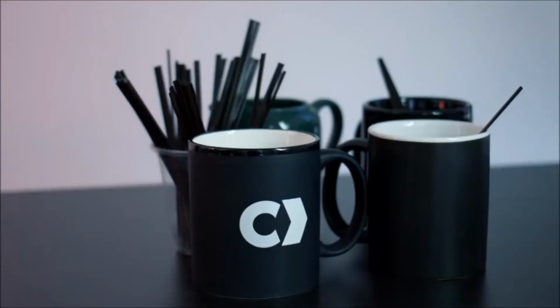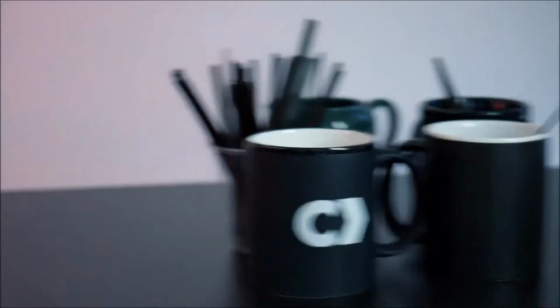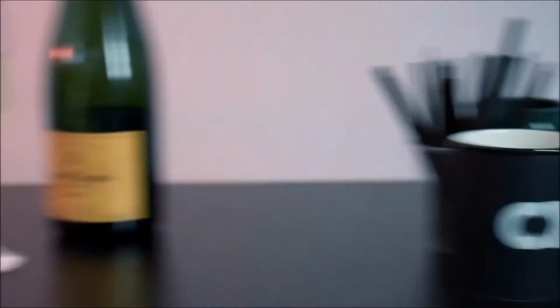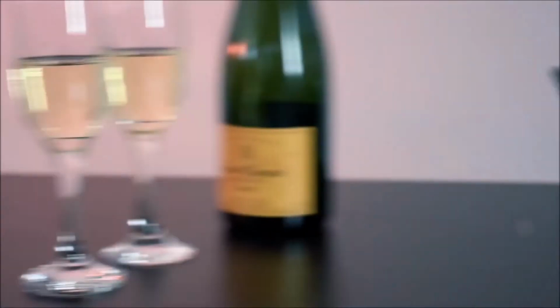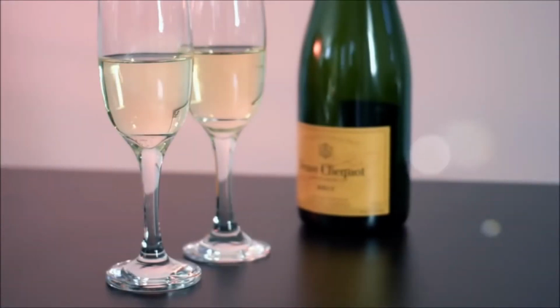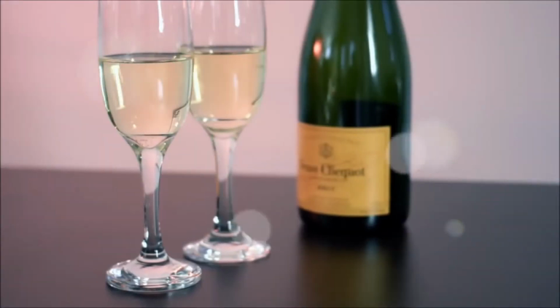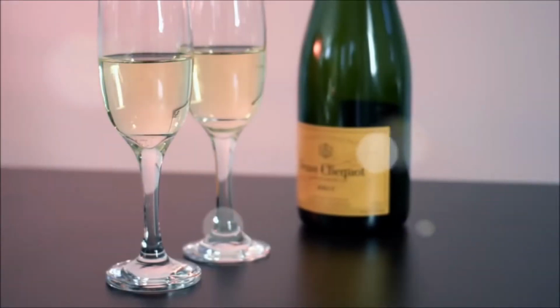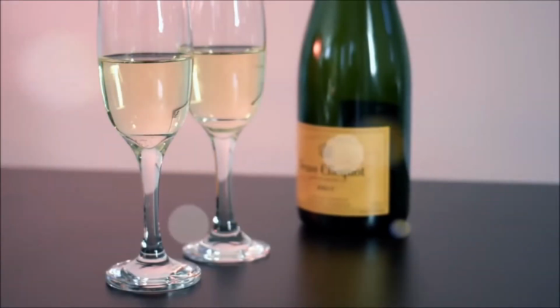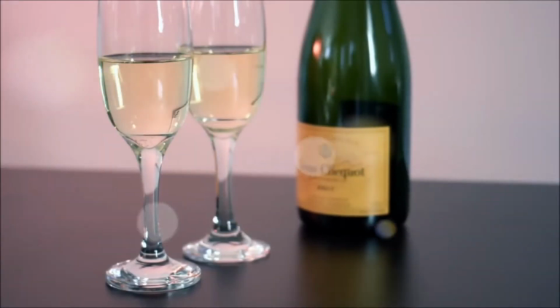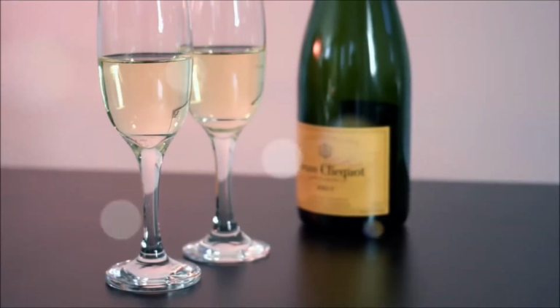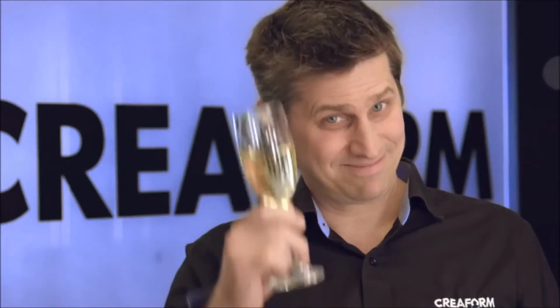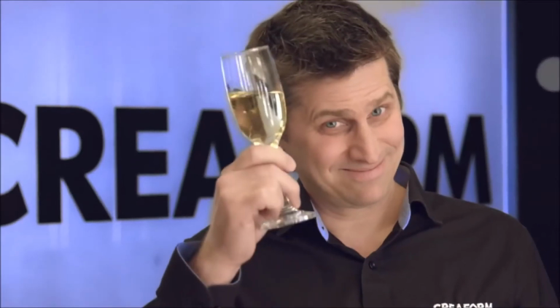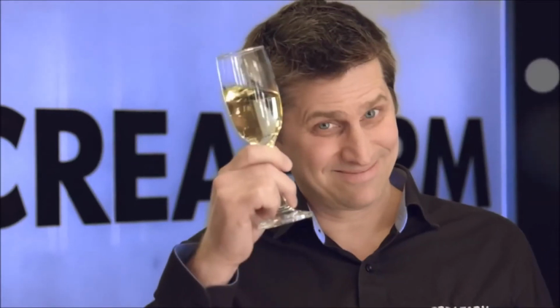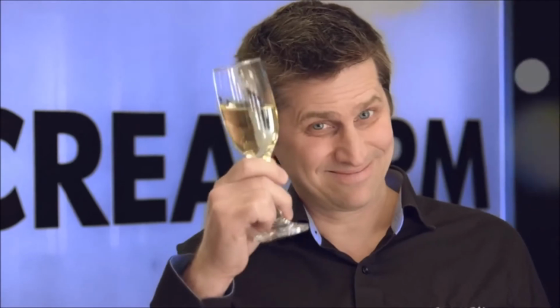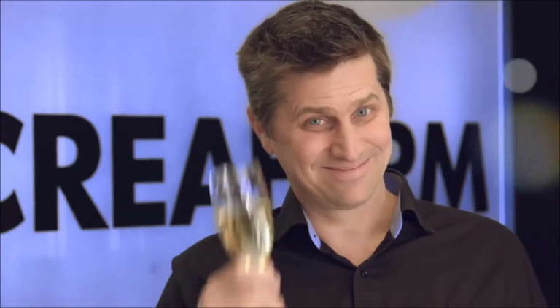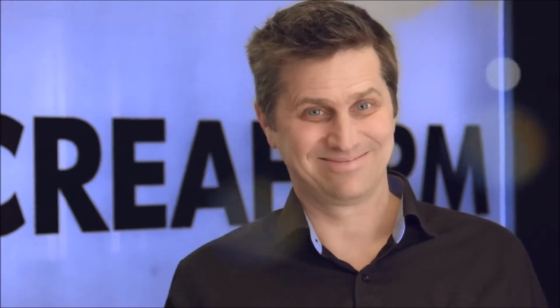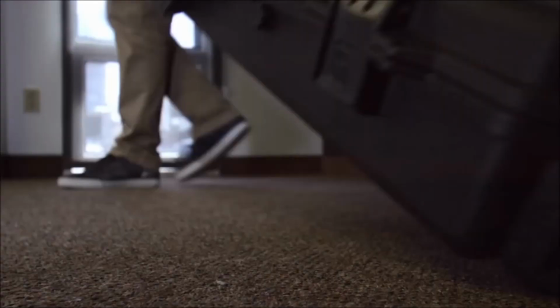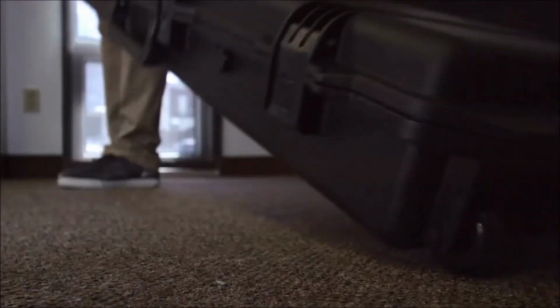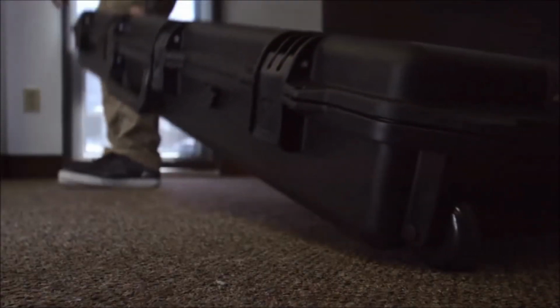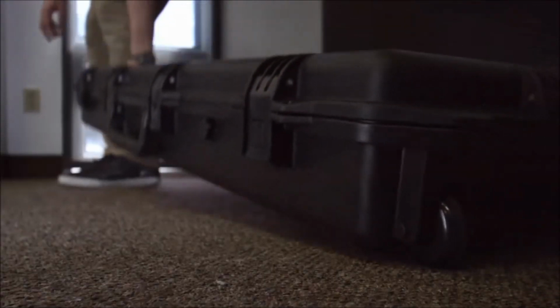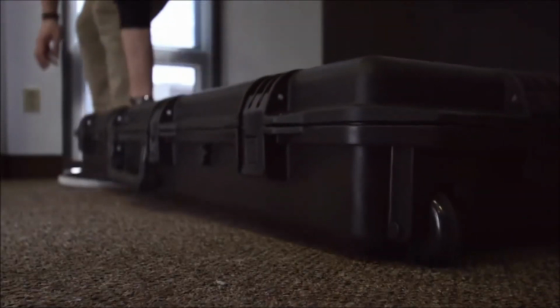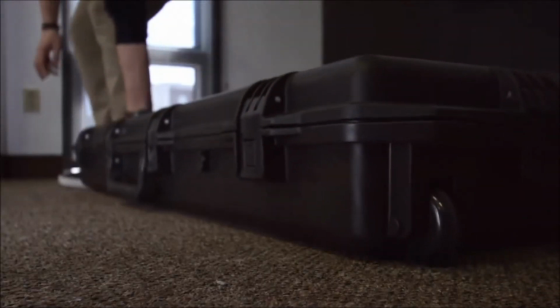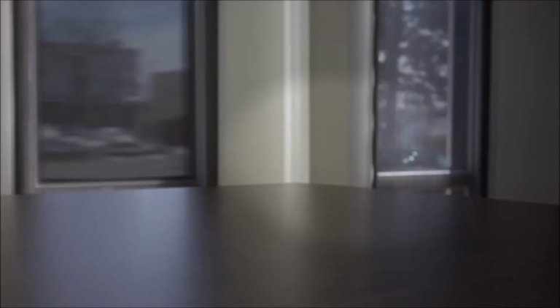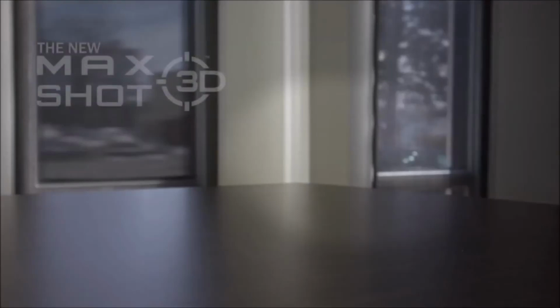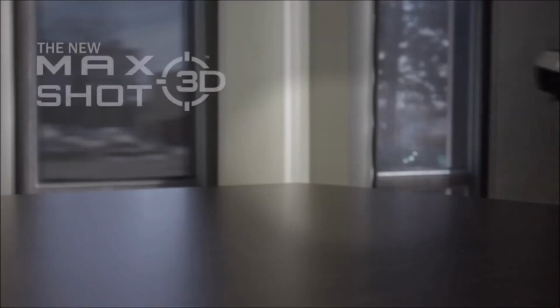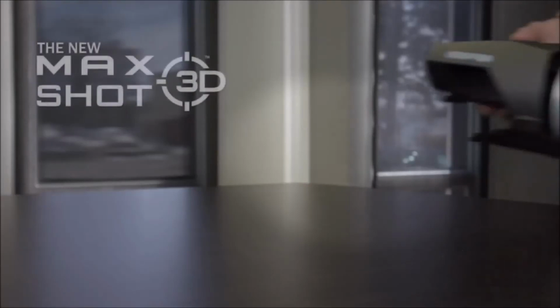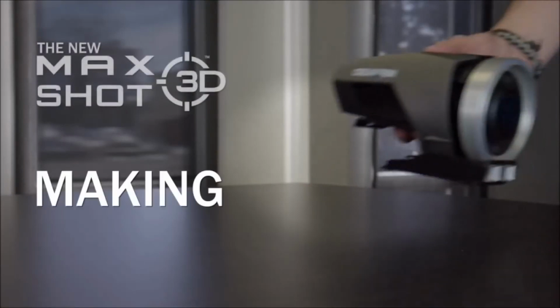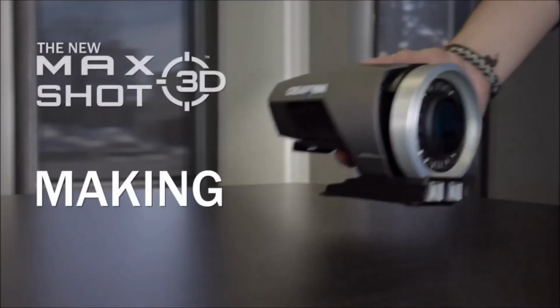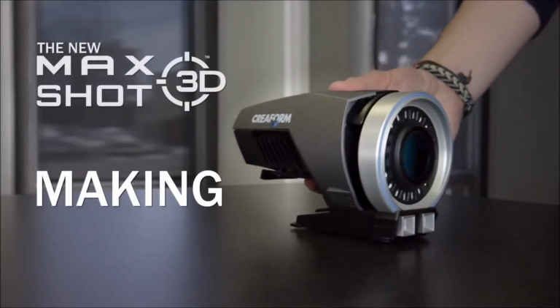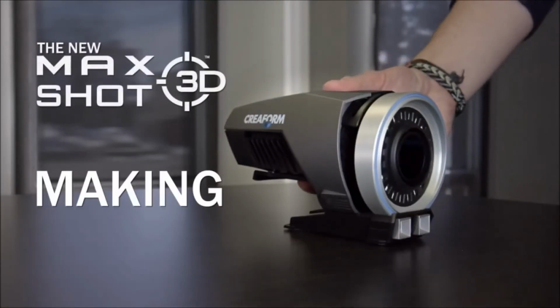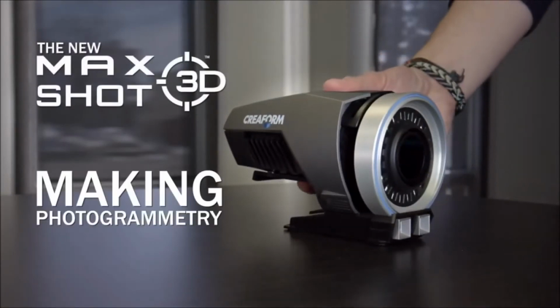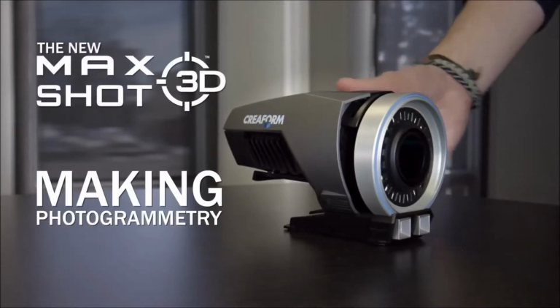Enough coffee. Bring in the champagne. Cheers, mate. Making photogrammetry great. It's that easy.